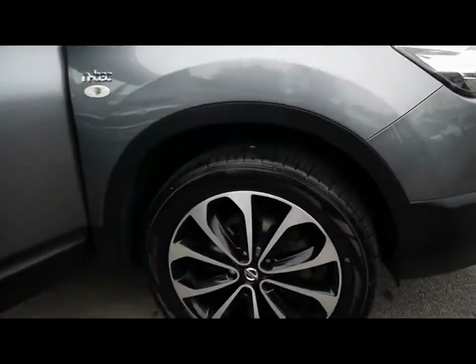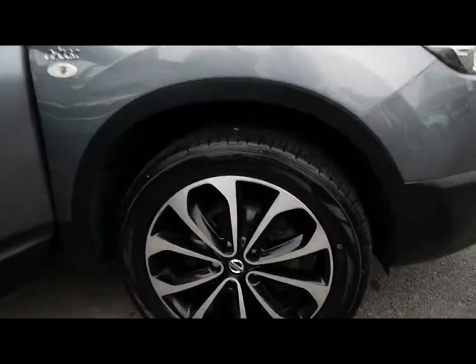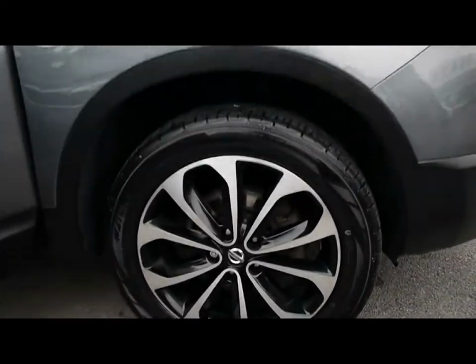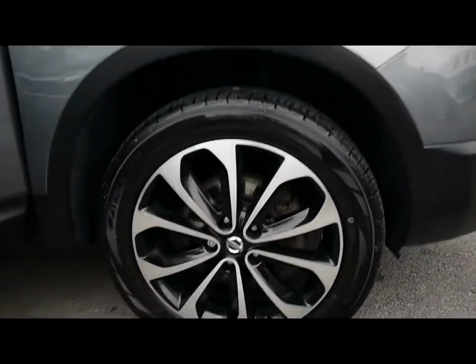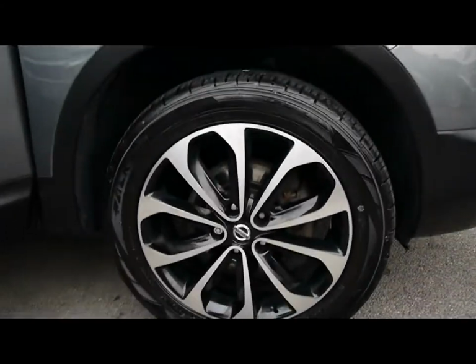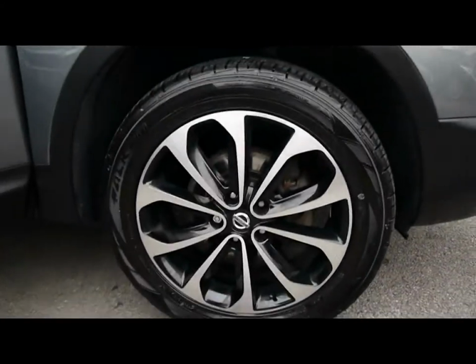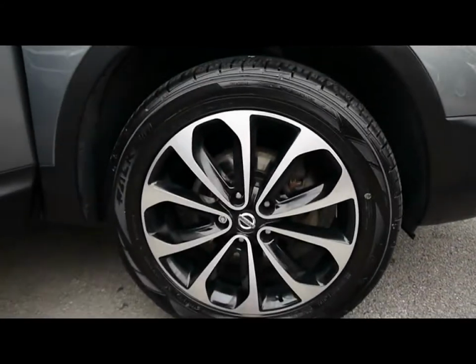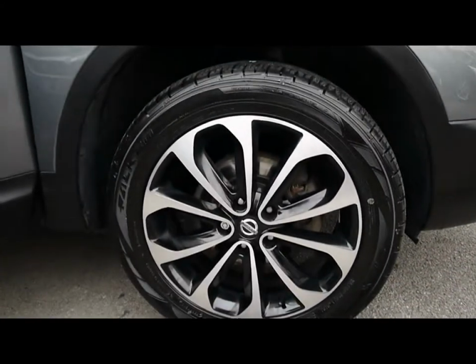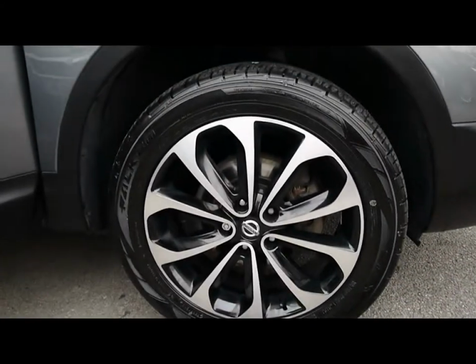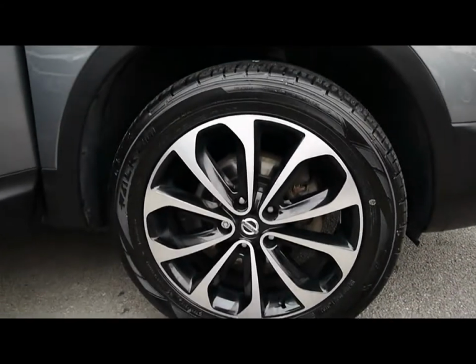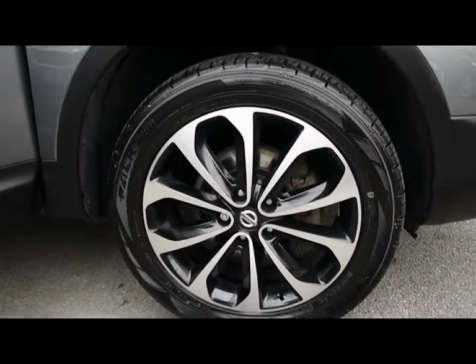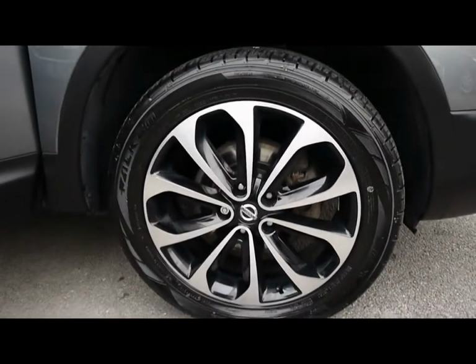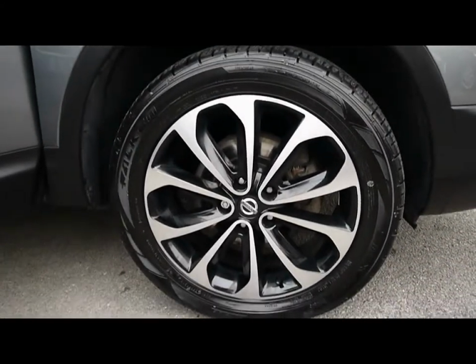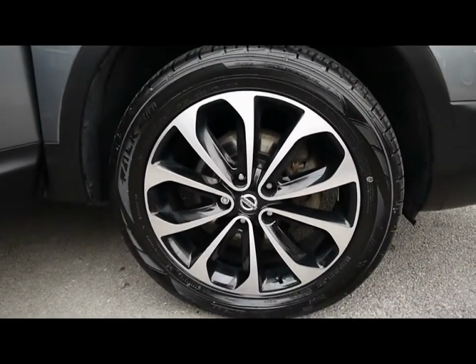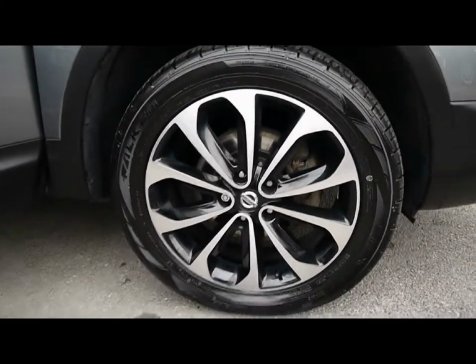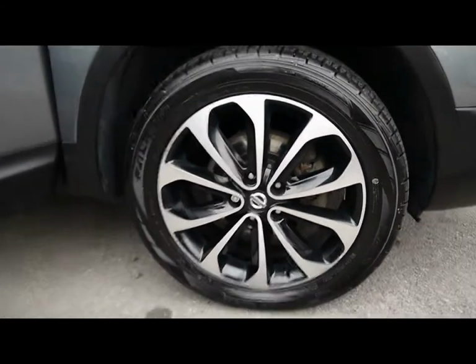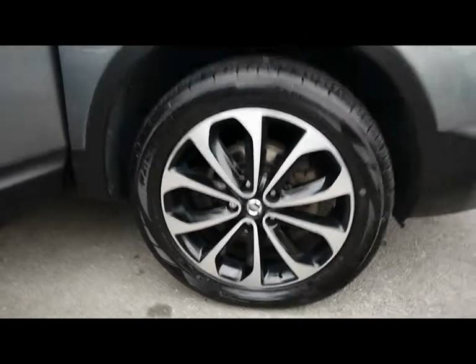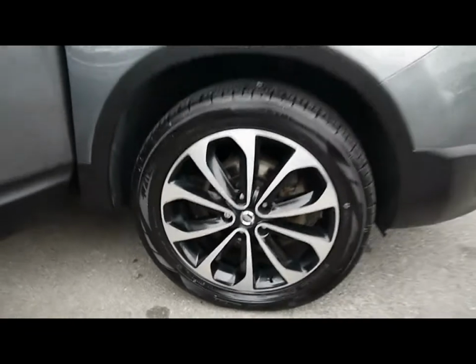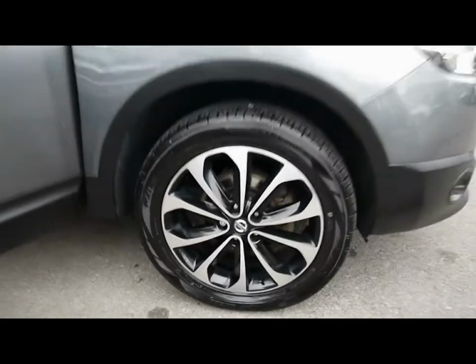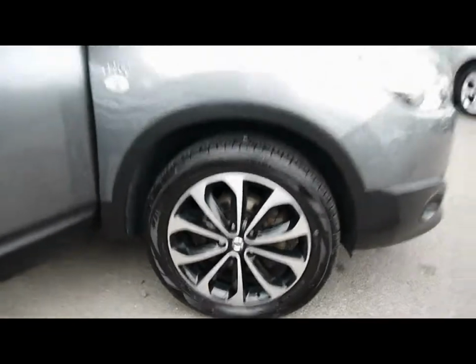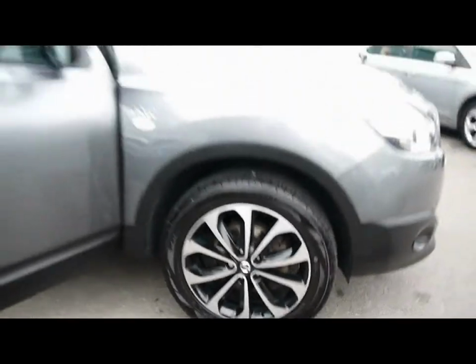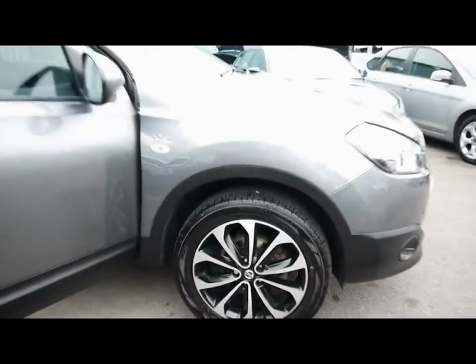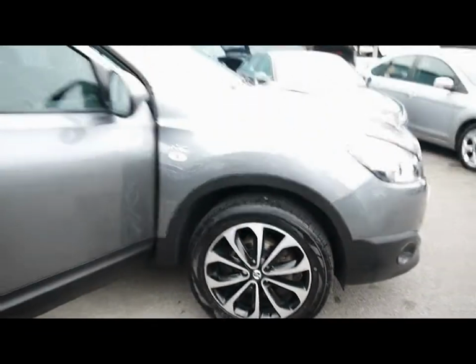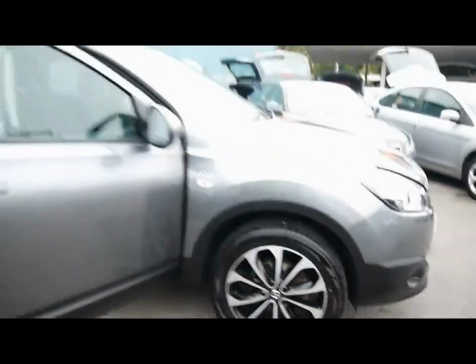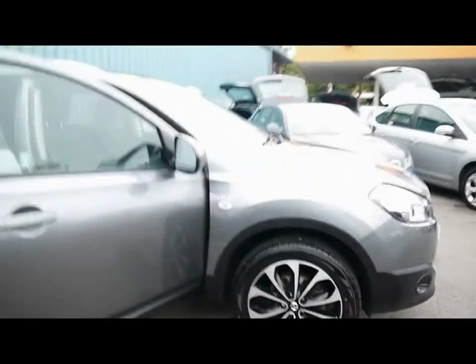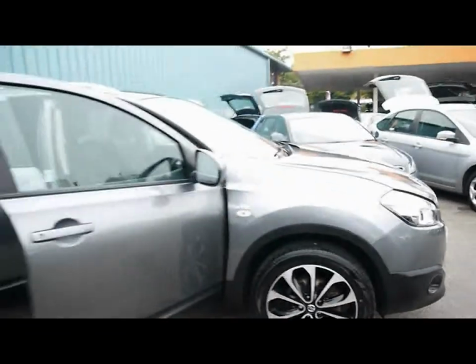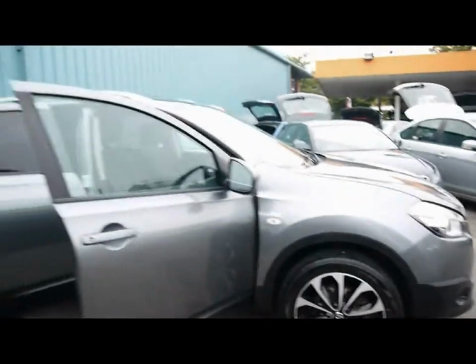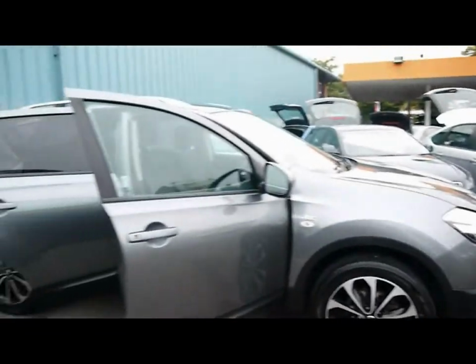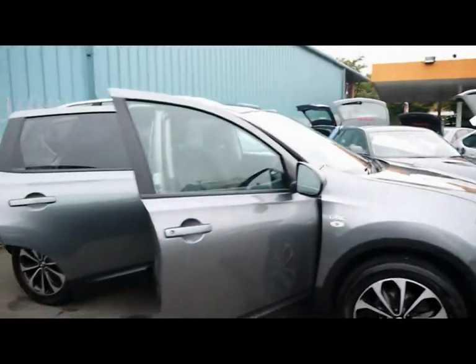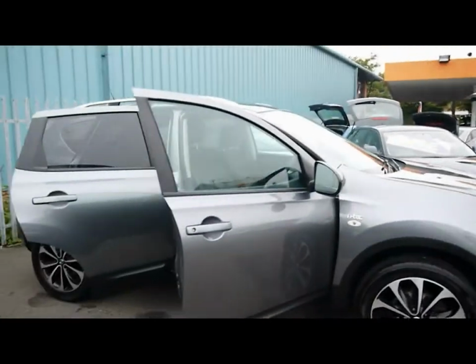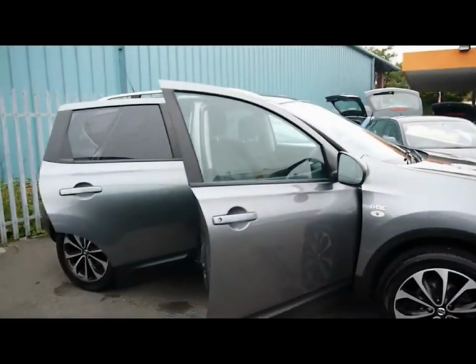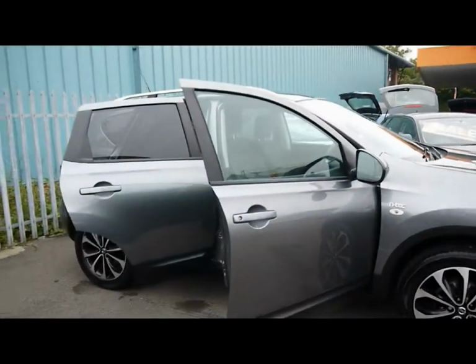18 inch alloys with no sign of them touching the kerb and no scuffs or marks, and plenty of tread on all four wheels either.